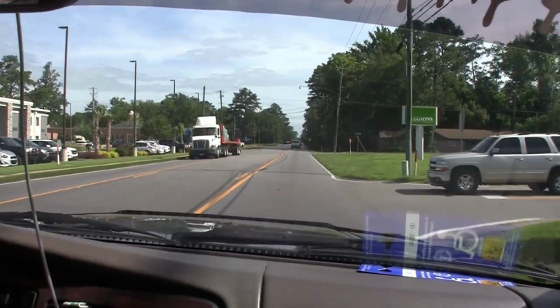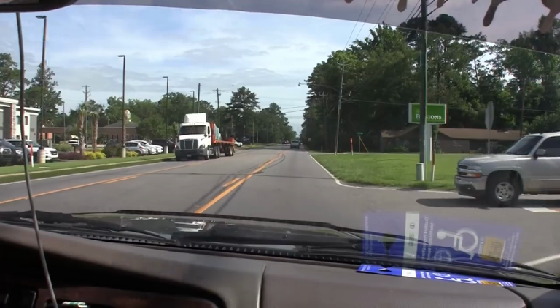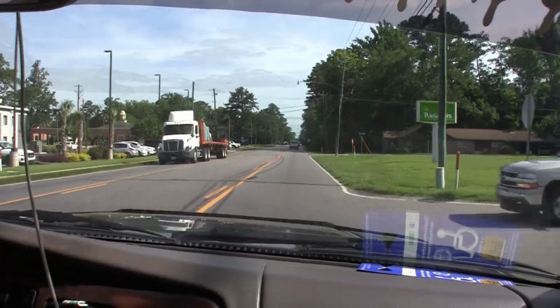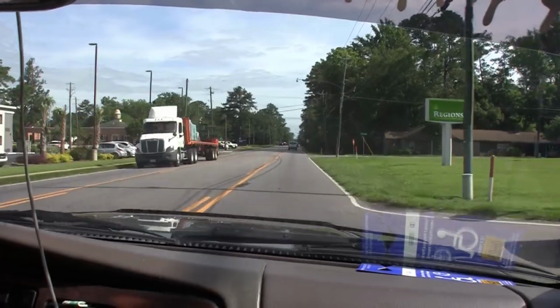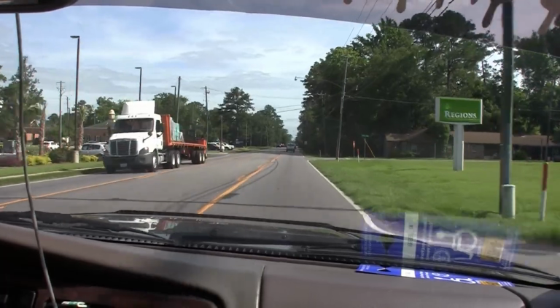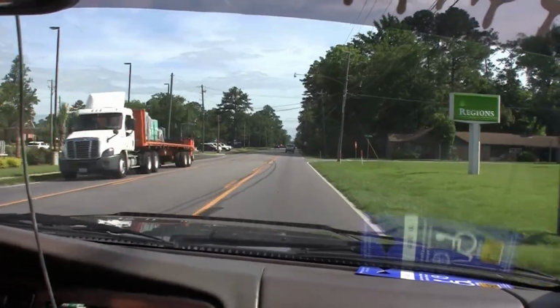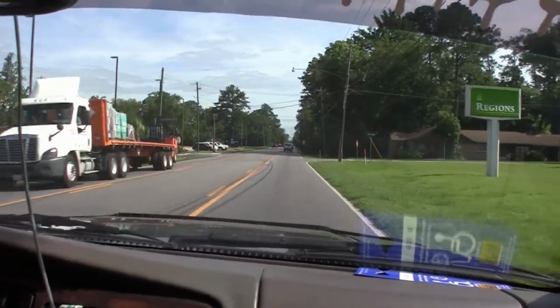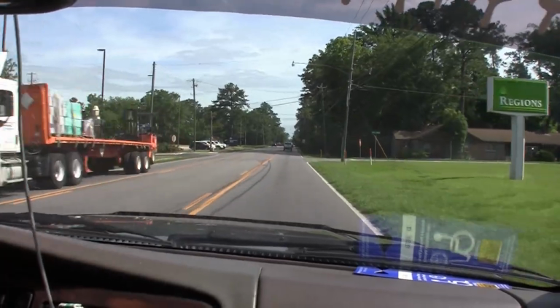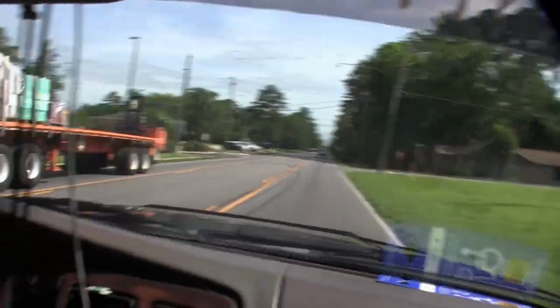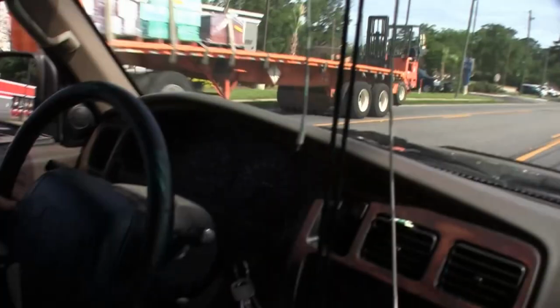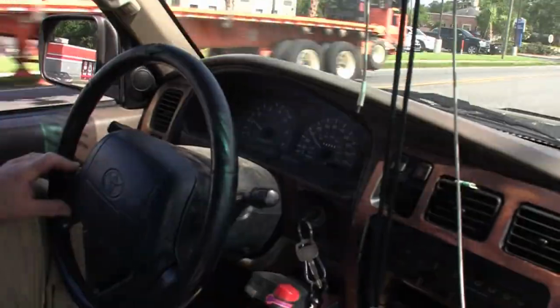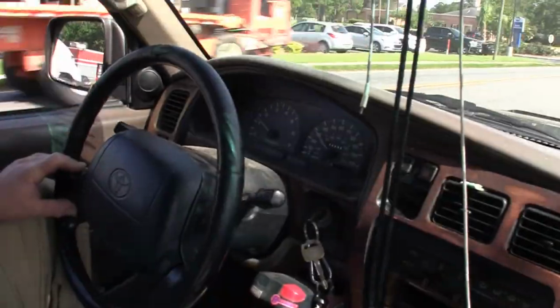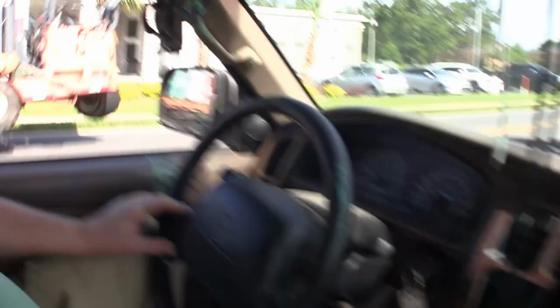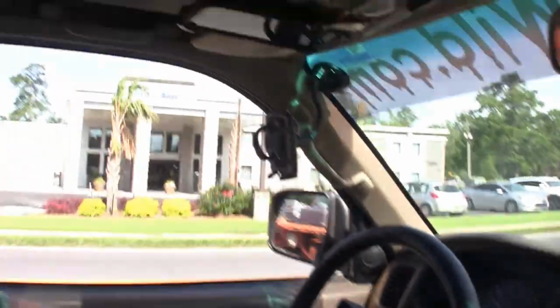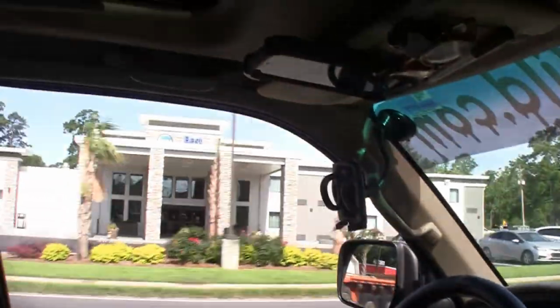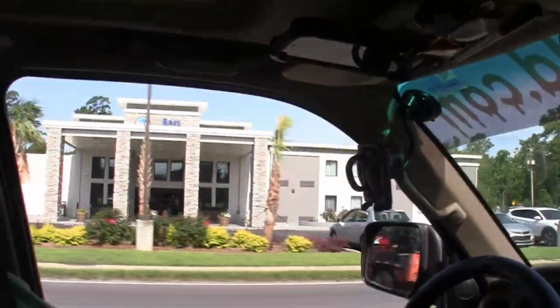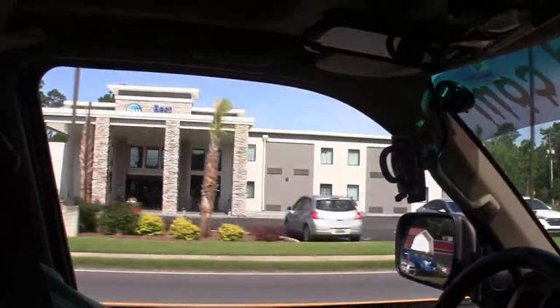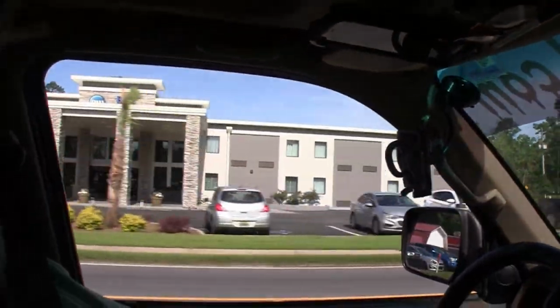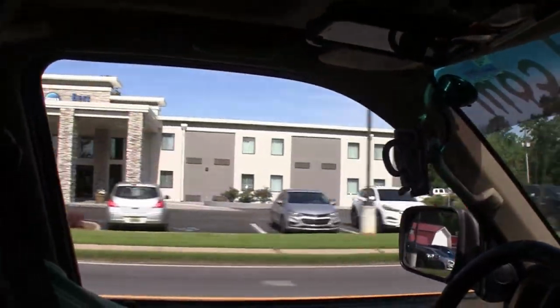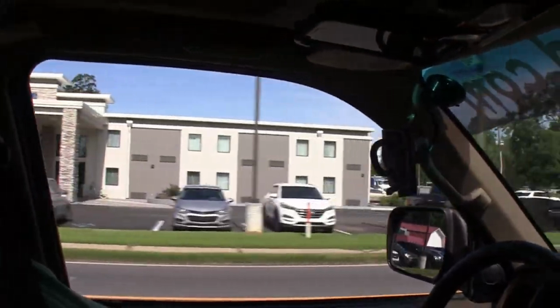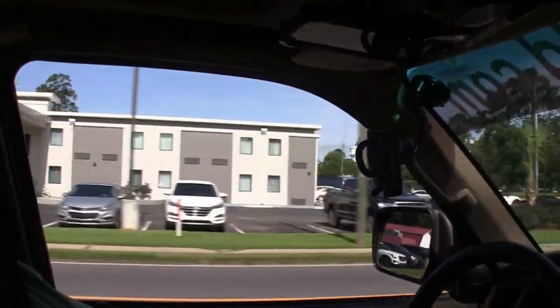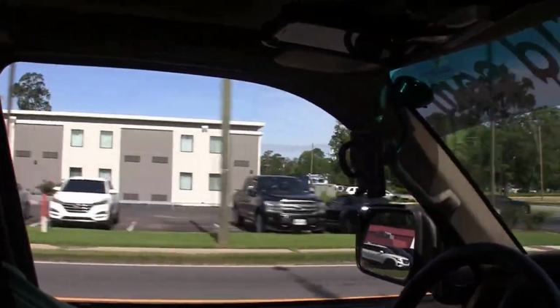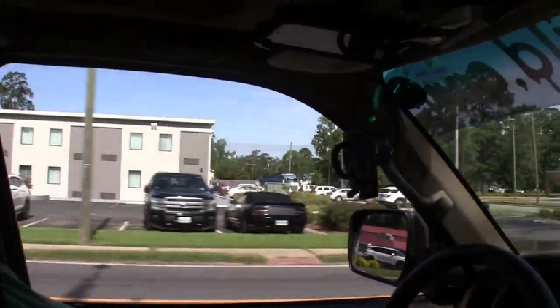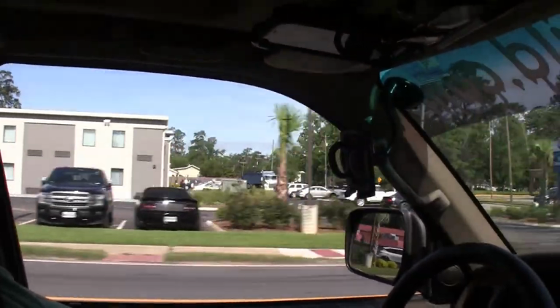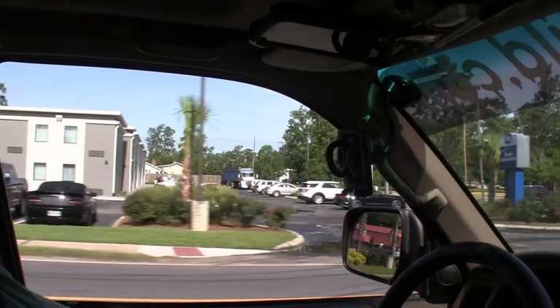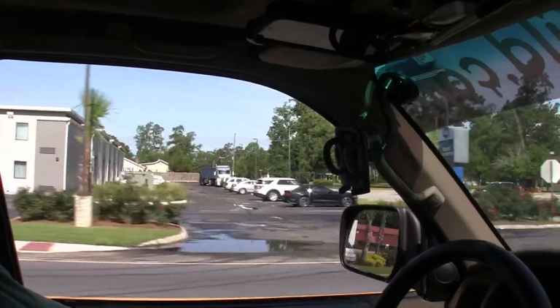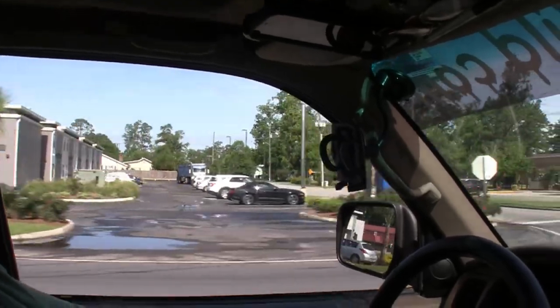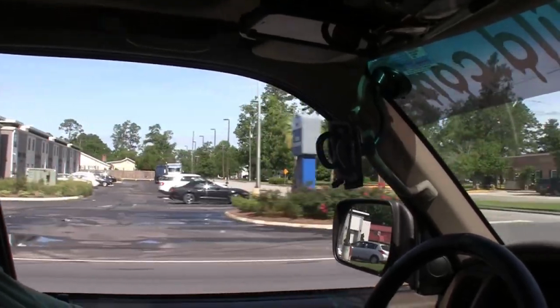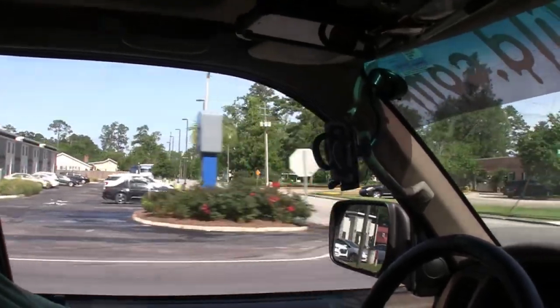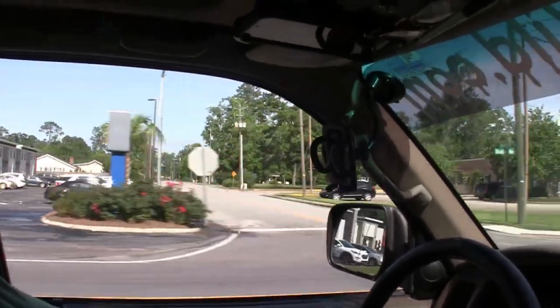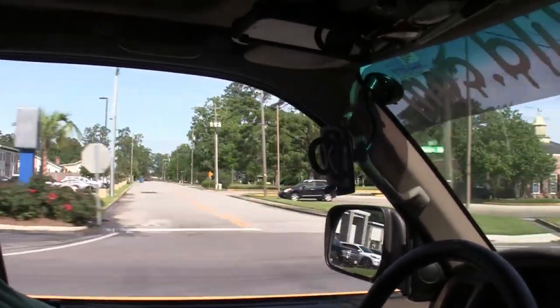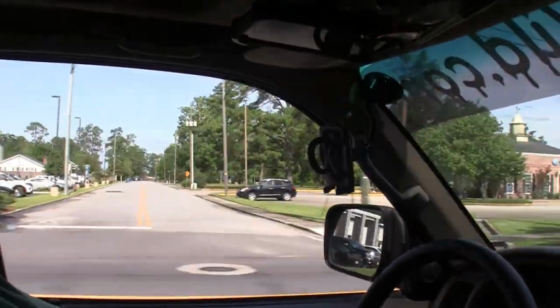Here's a Best Western over here. It's not brand new, they just redid it, but it looks brand new.